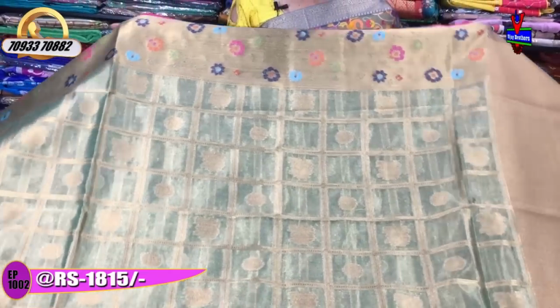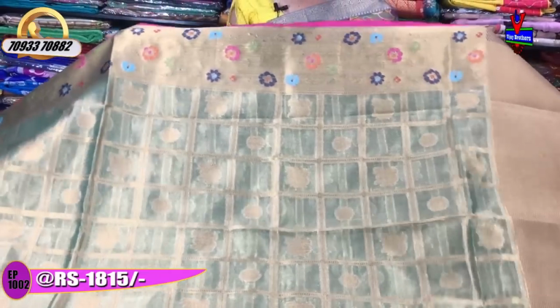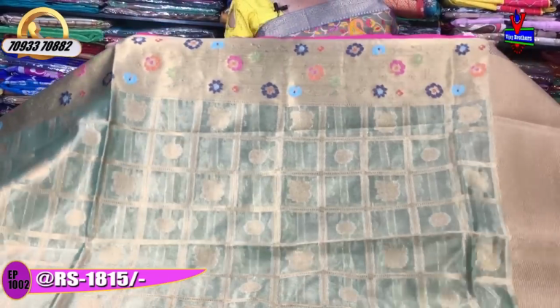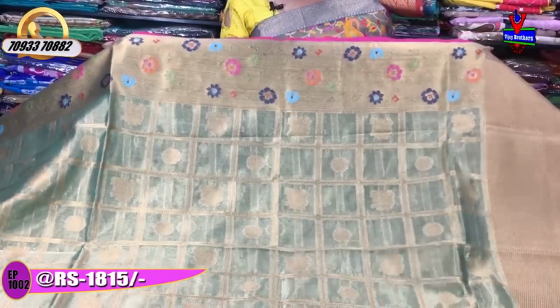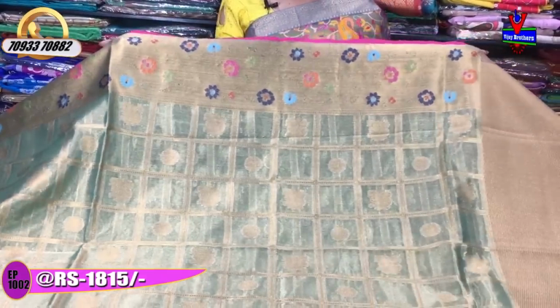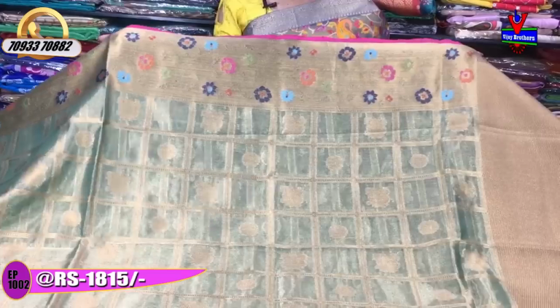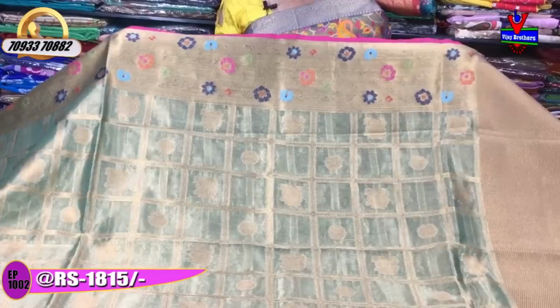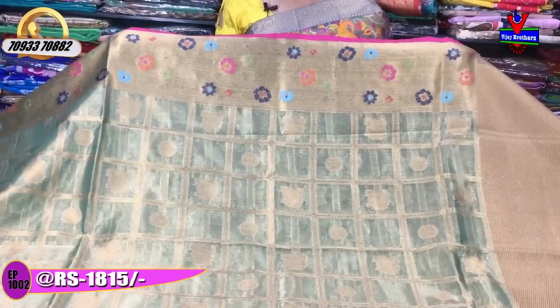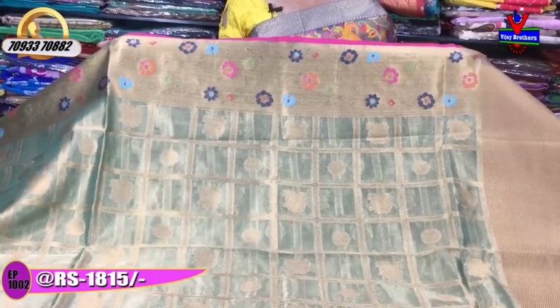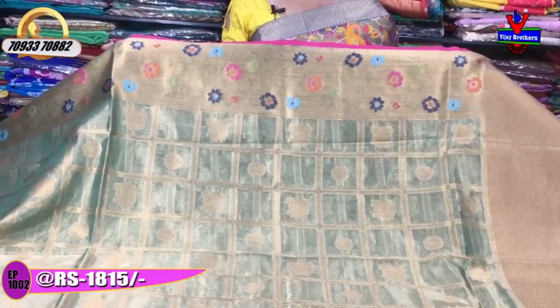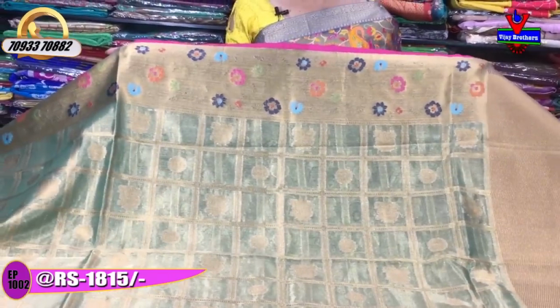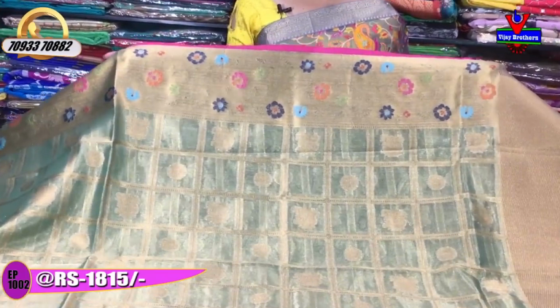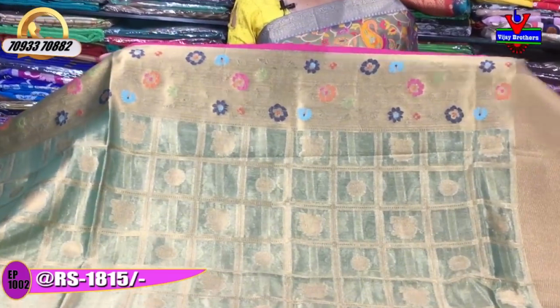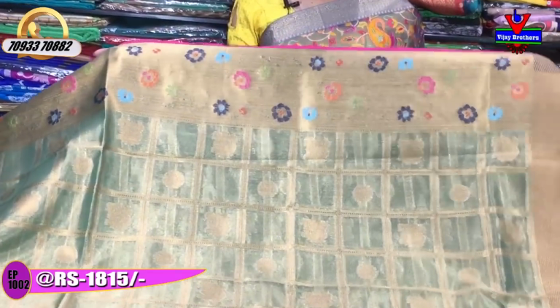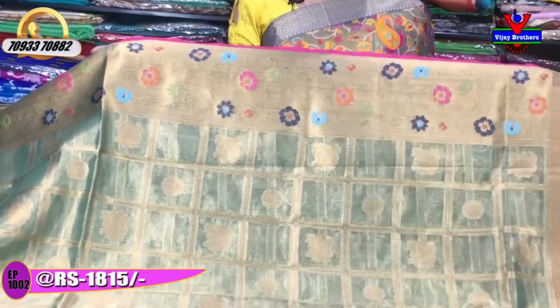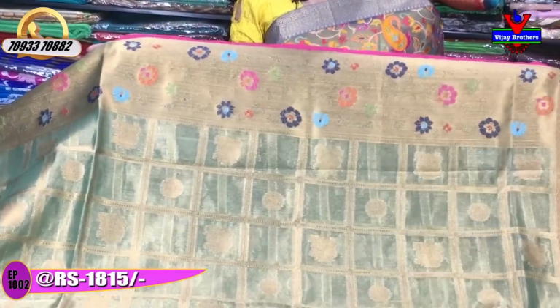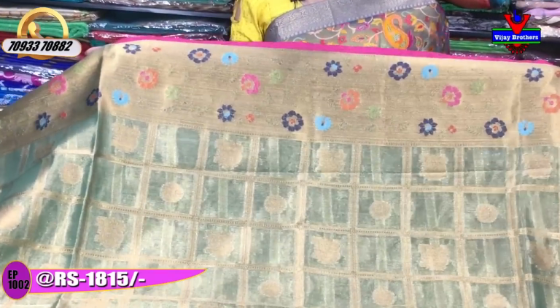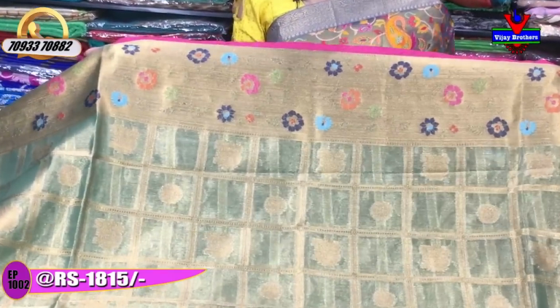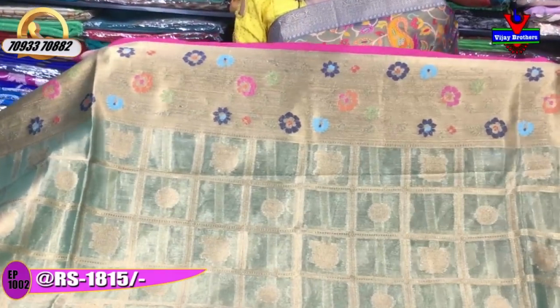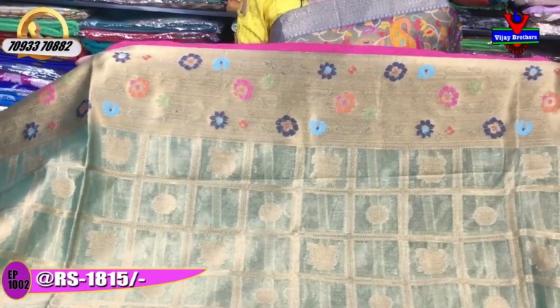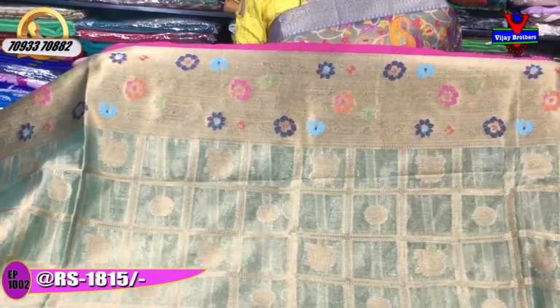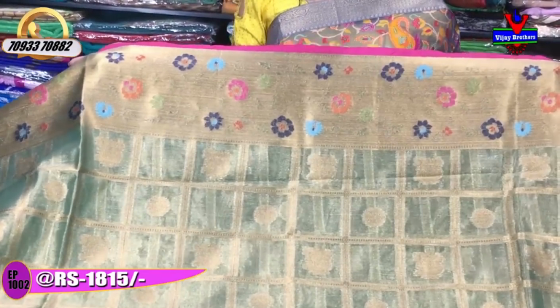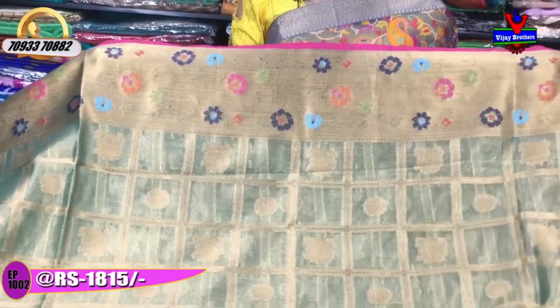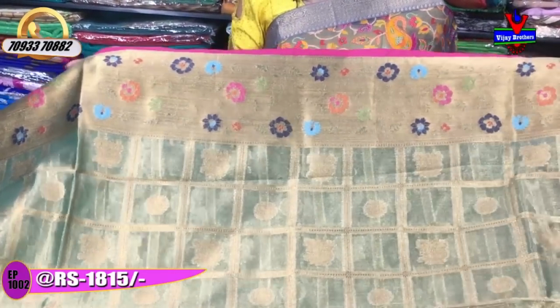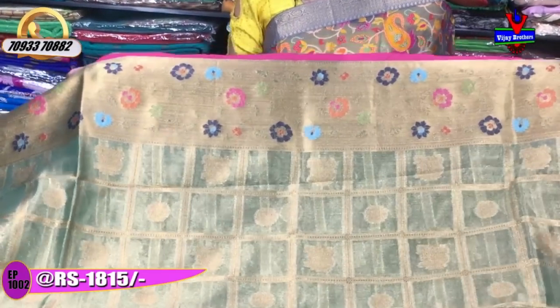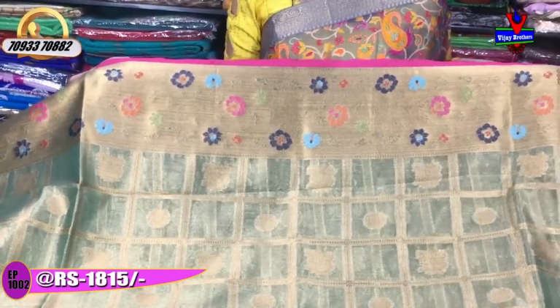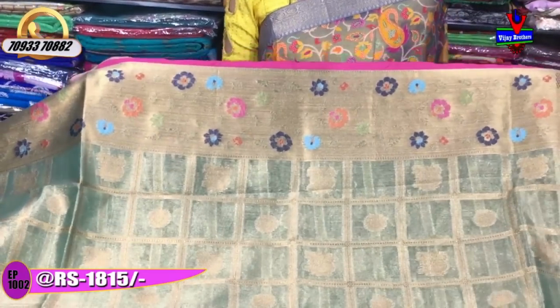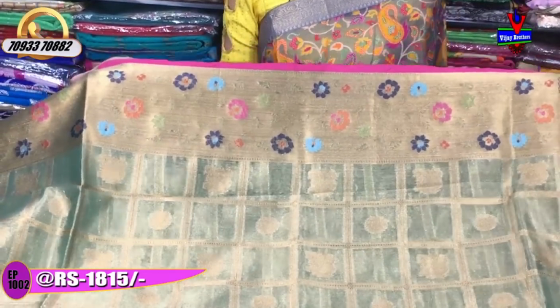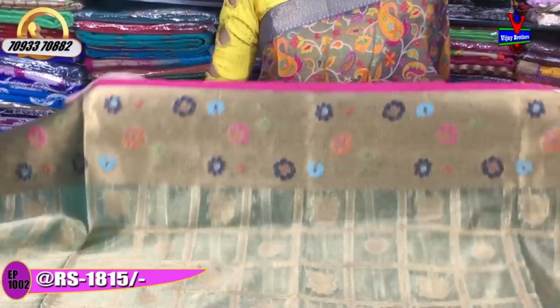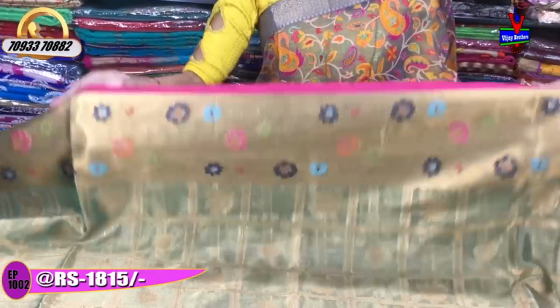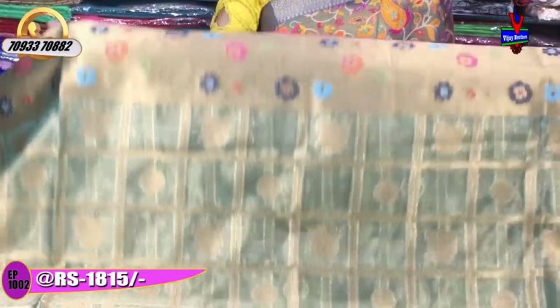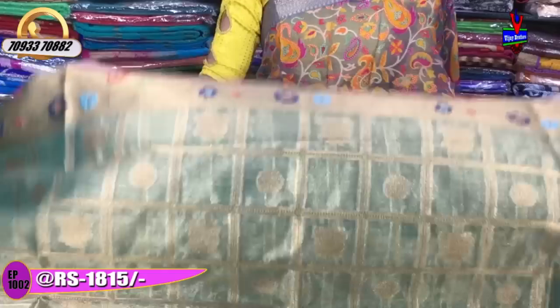This saree is a little blue color. We also have it in green color. It has a blue color.